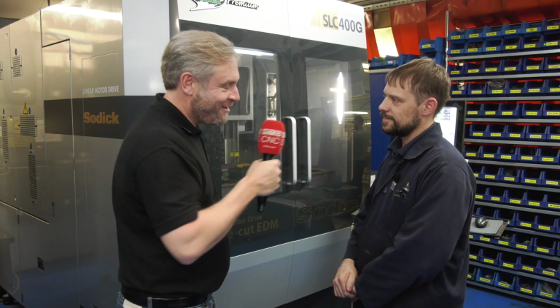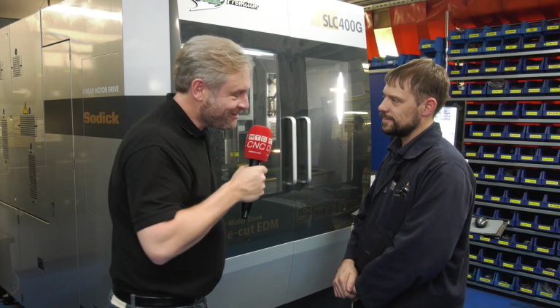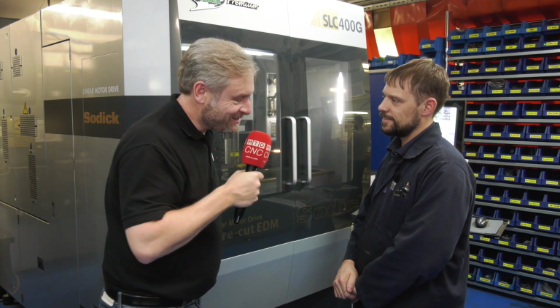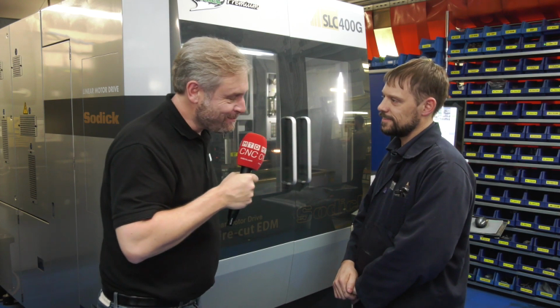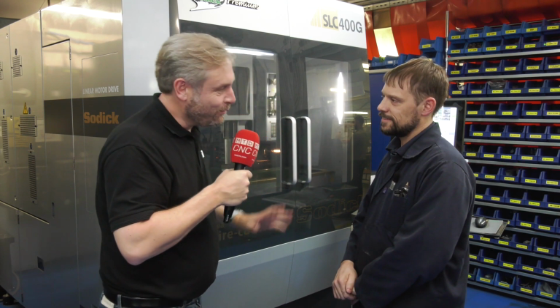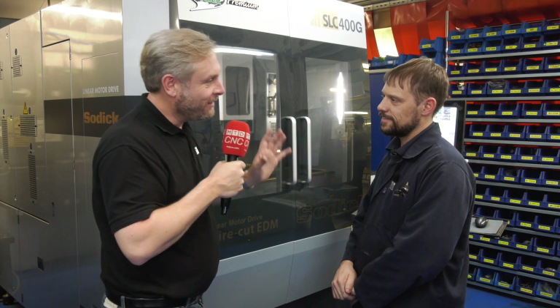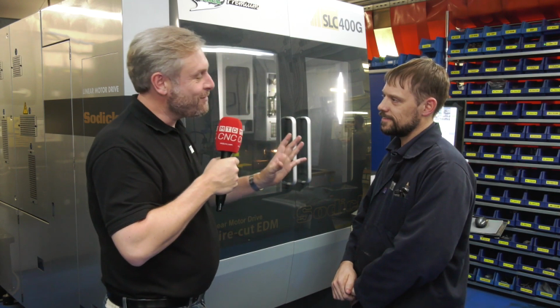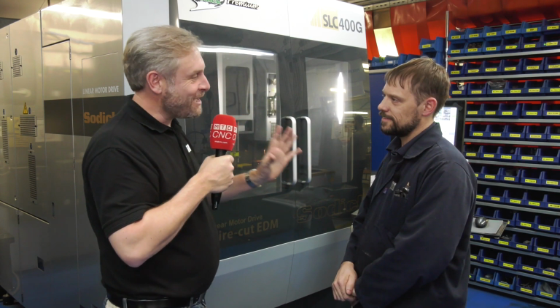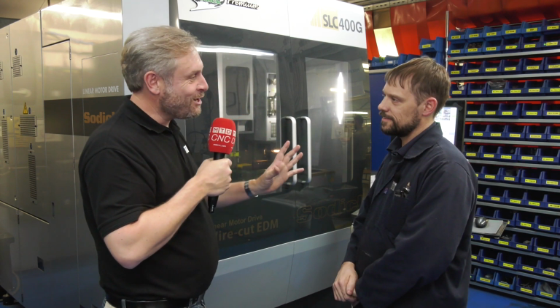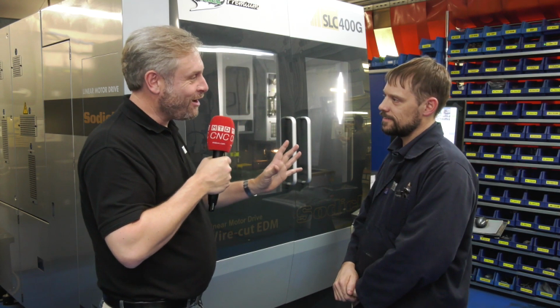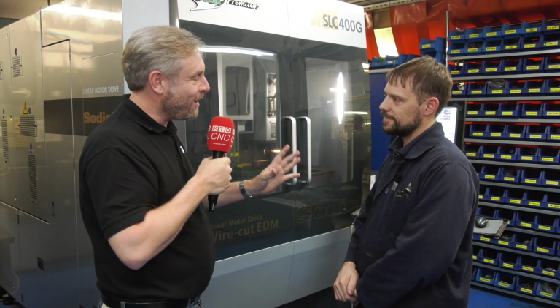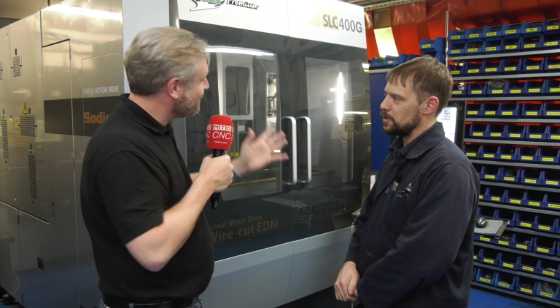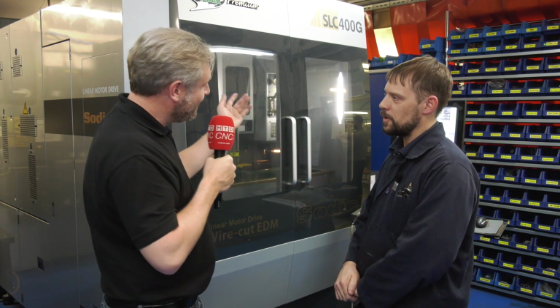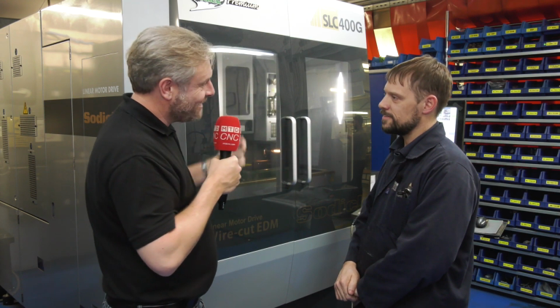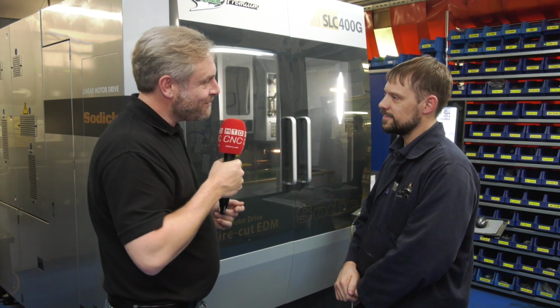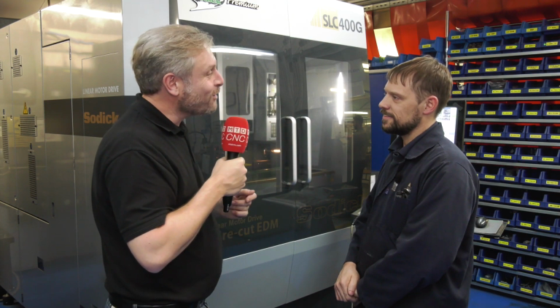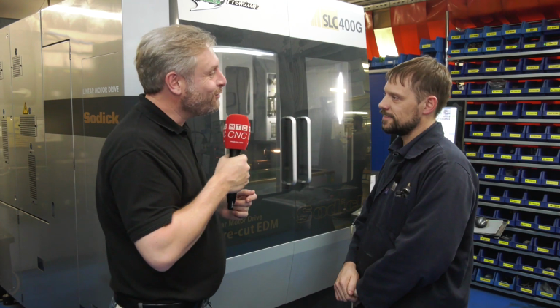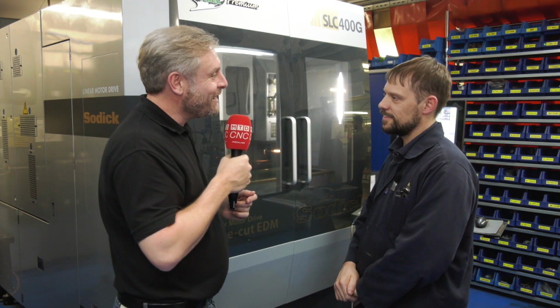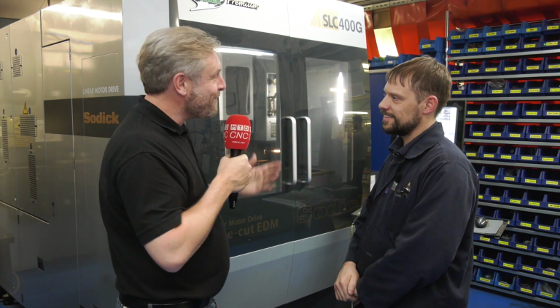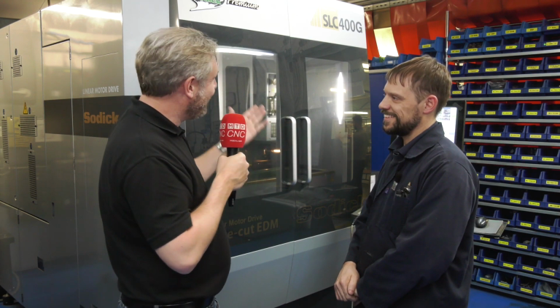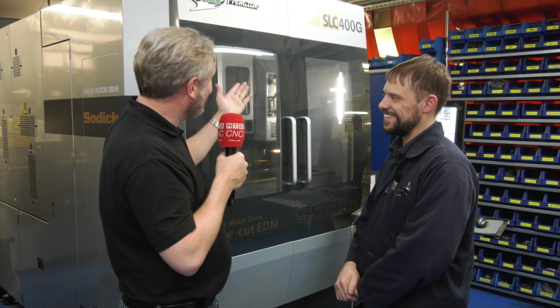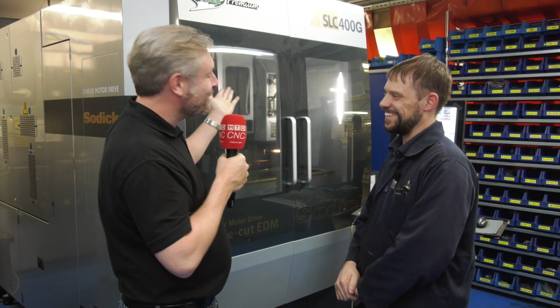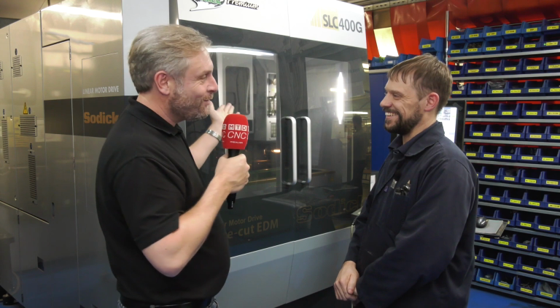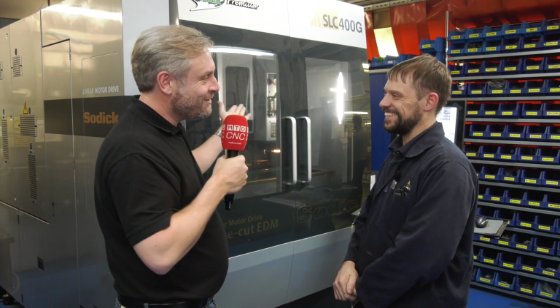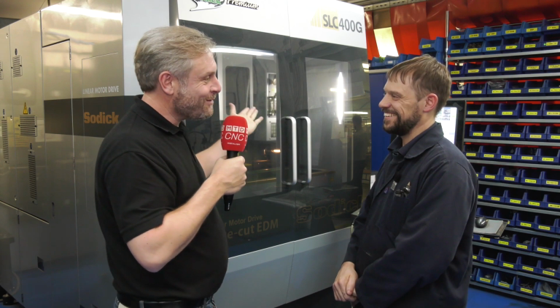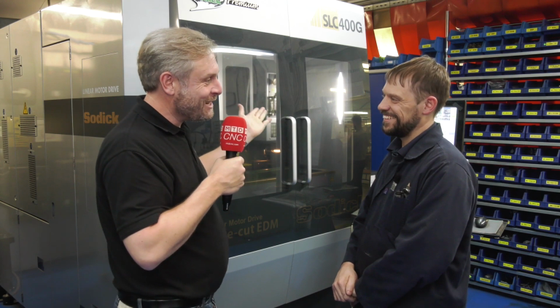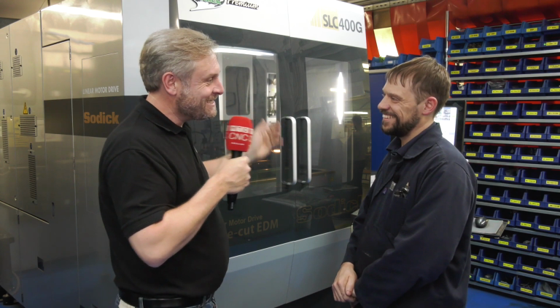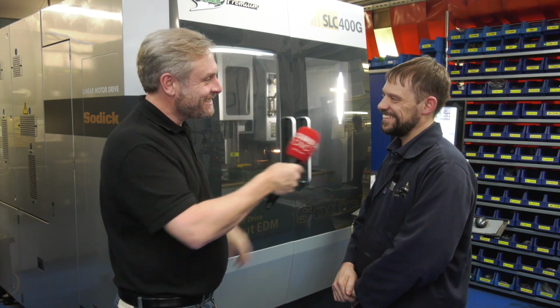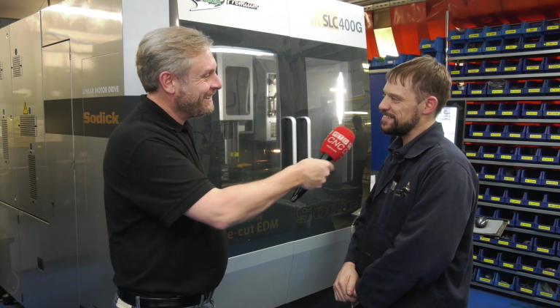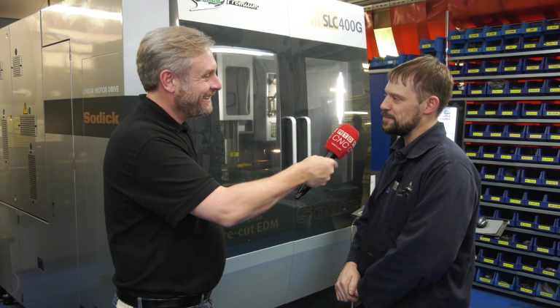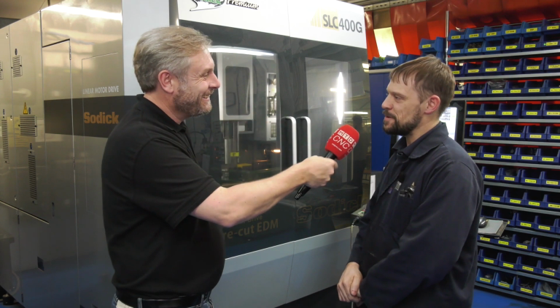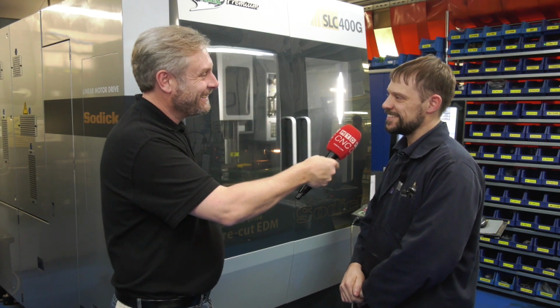Nice and simple. David, thank you very much. No worries. That's it — master of EDM and the Sodick machines. Thank you very much.